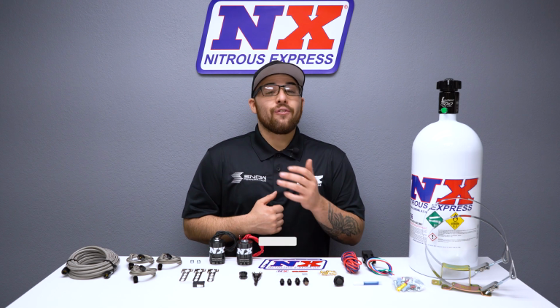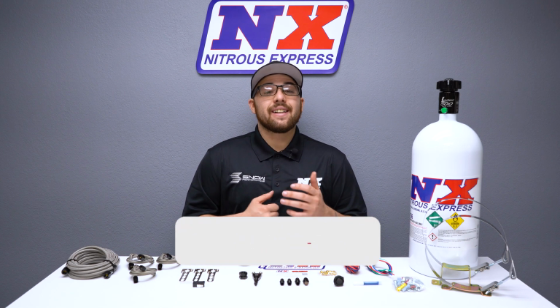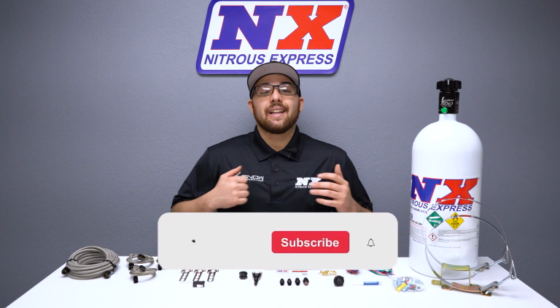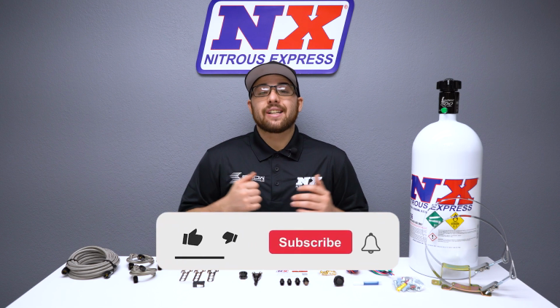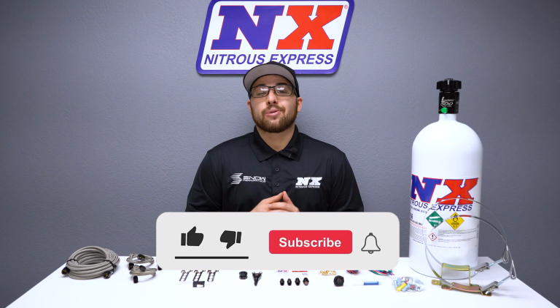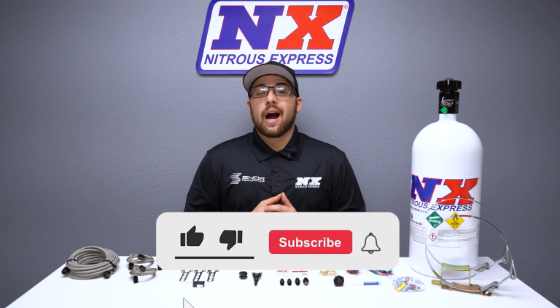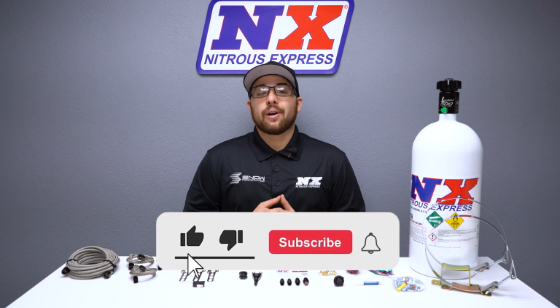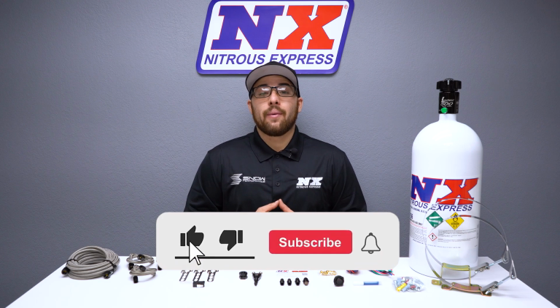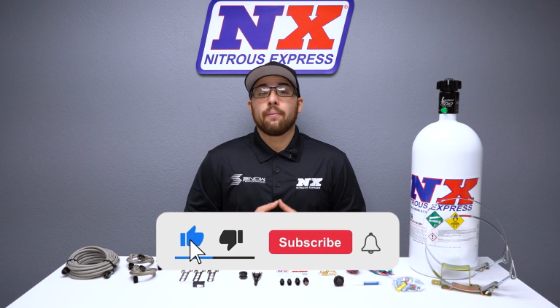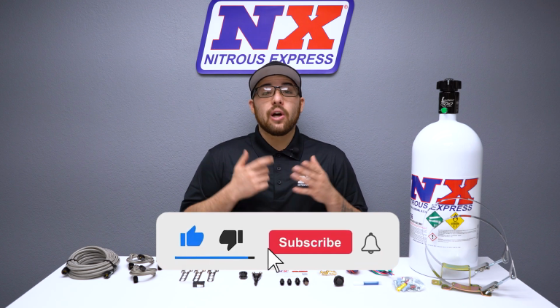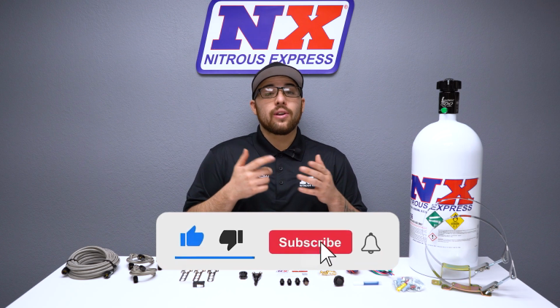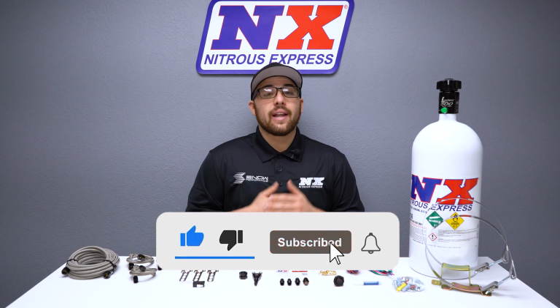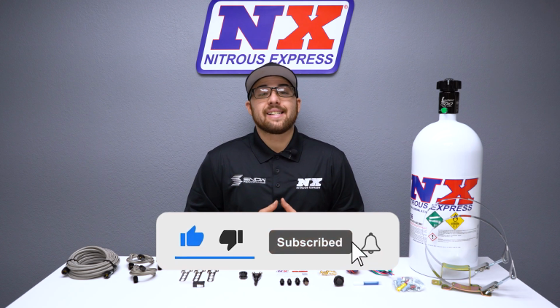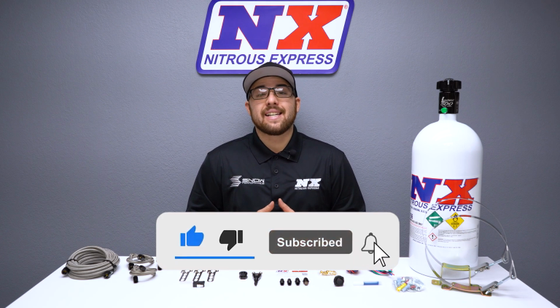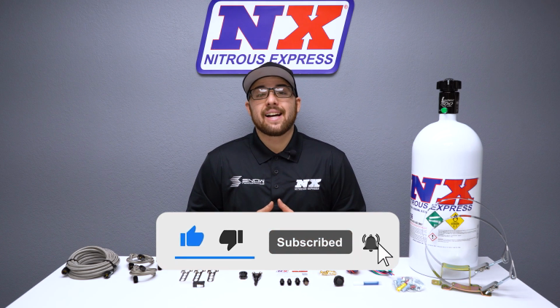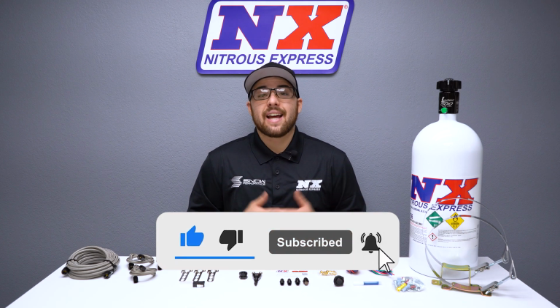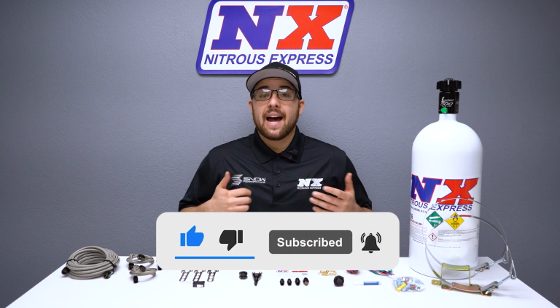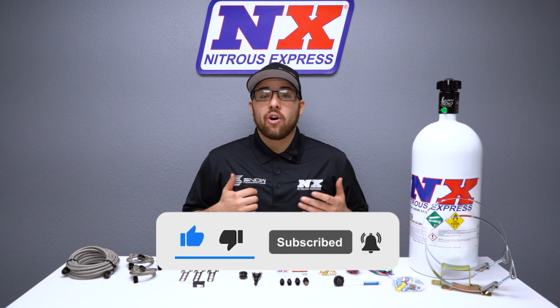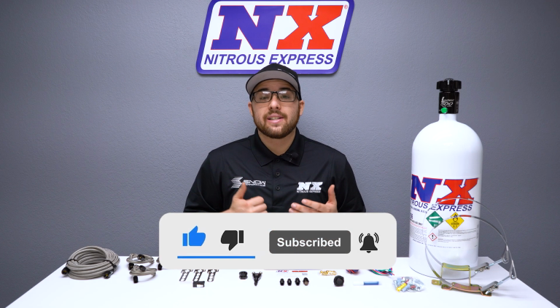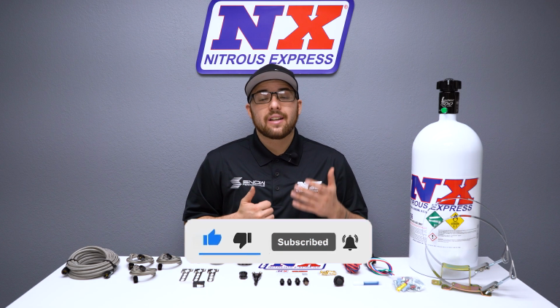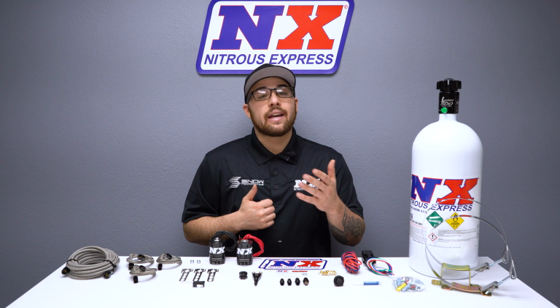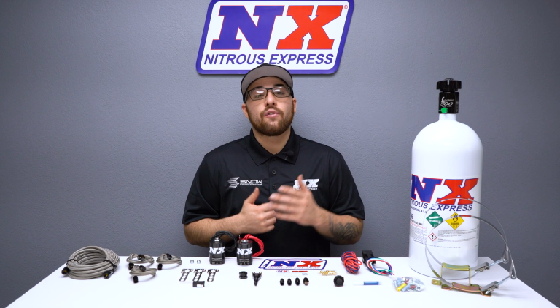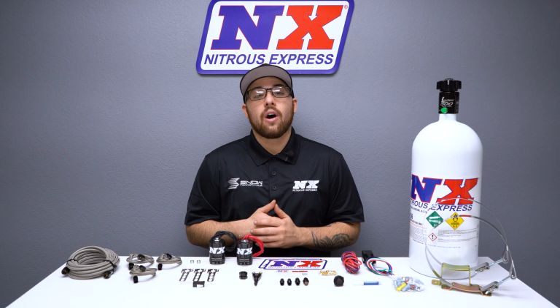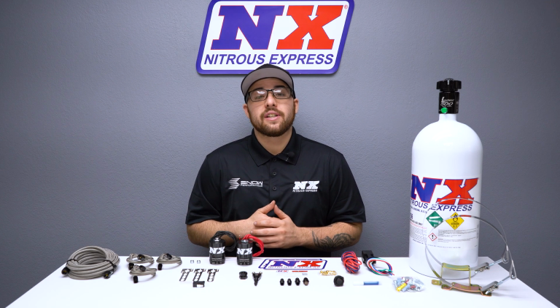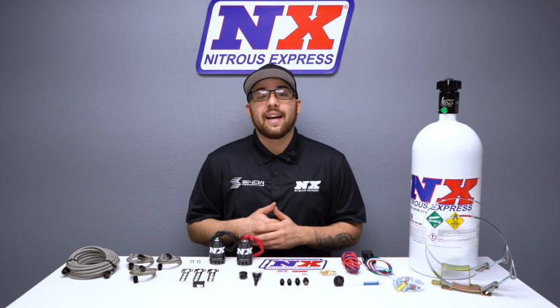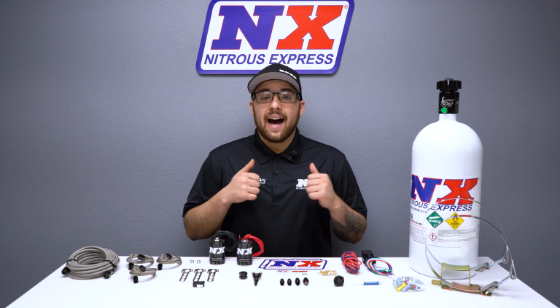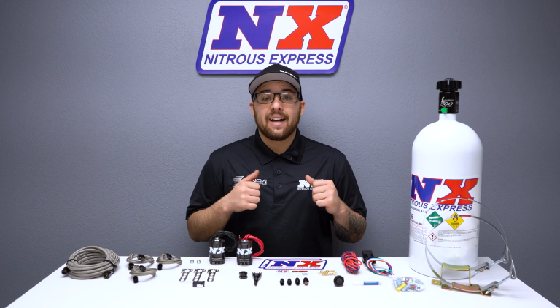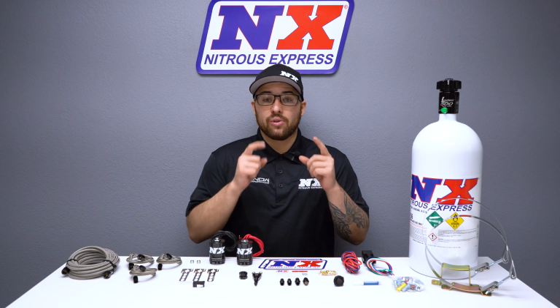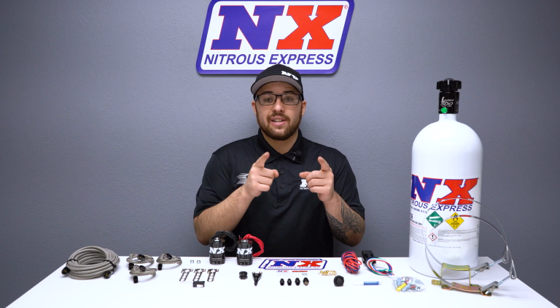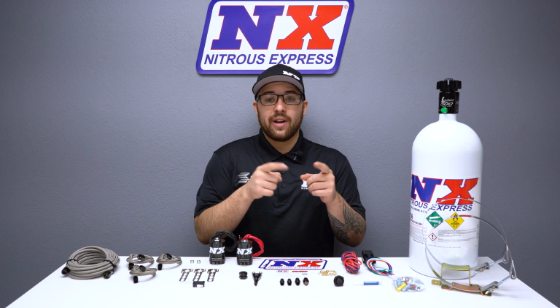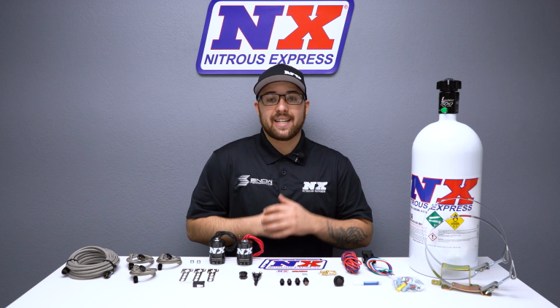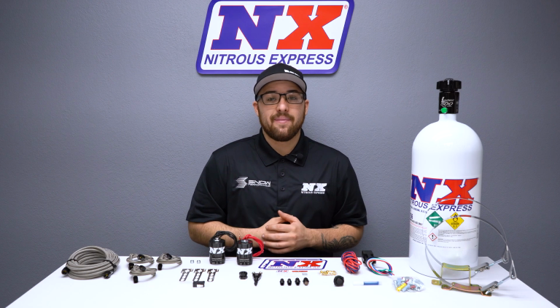Don't forget to like, subscribe, and comment down below what you'd like to see next. As always, thank you for watching, and I will see you next time.